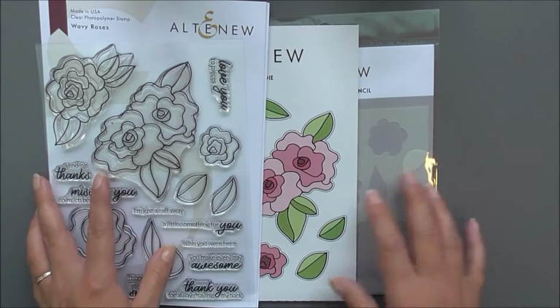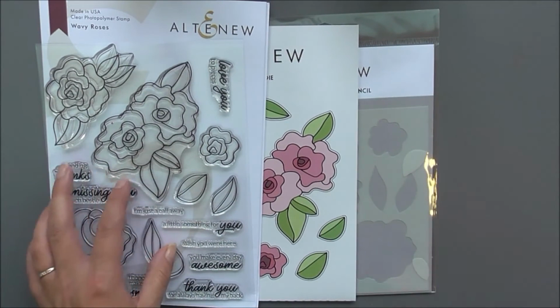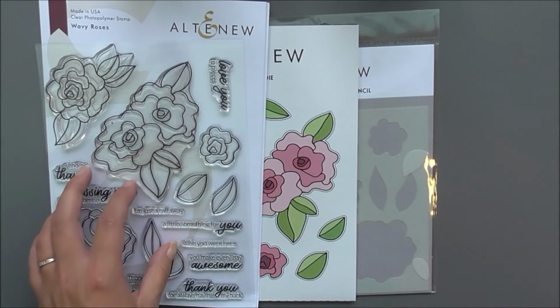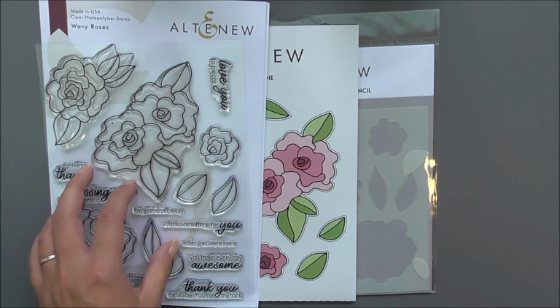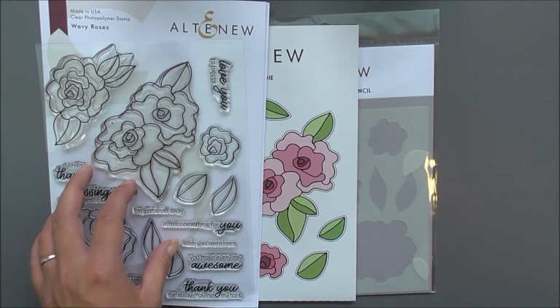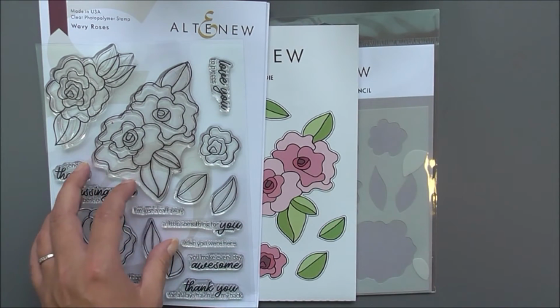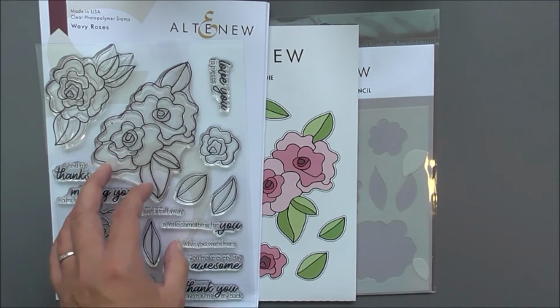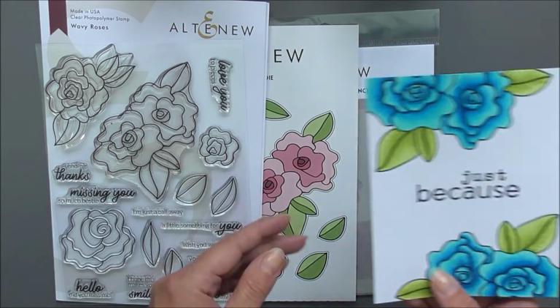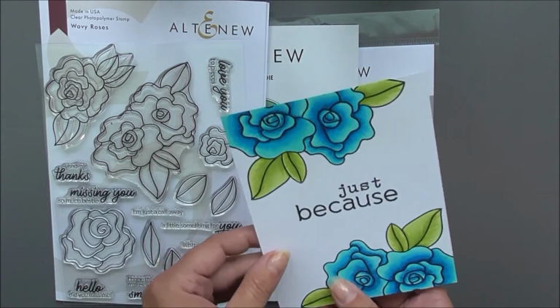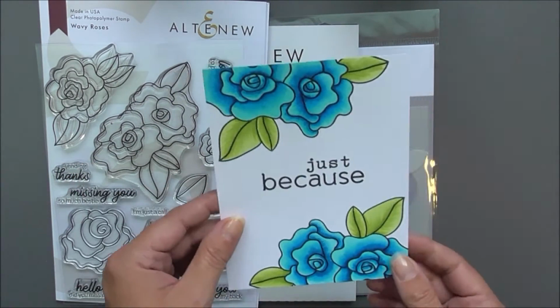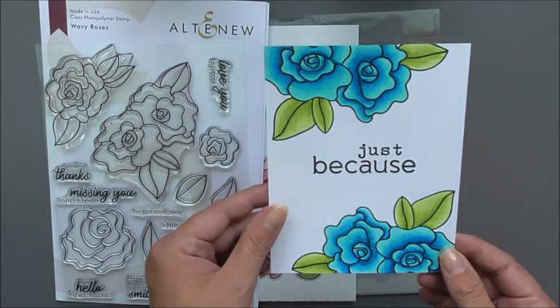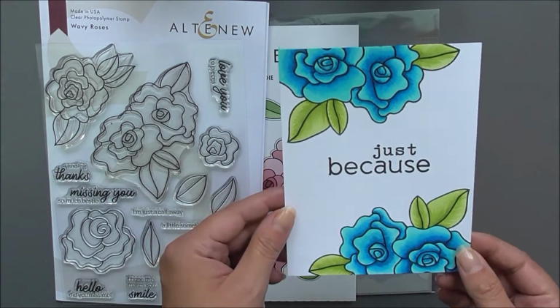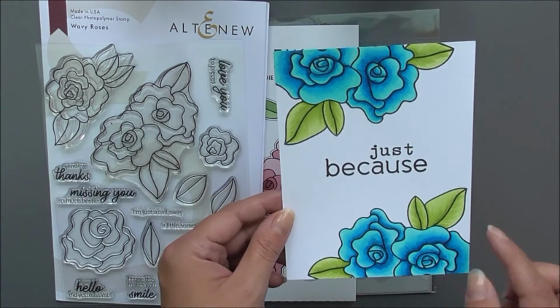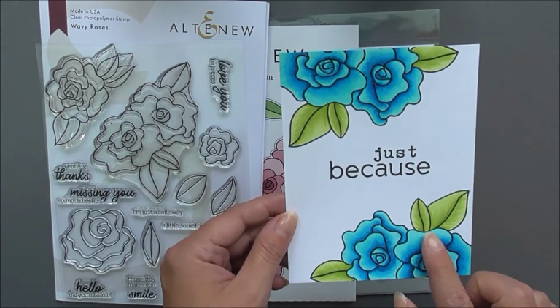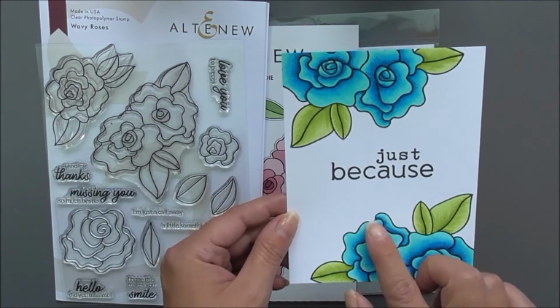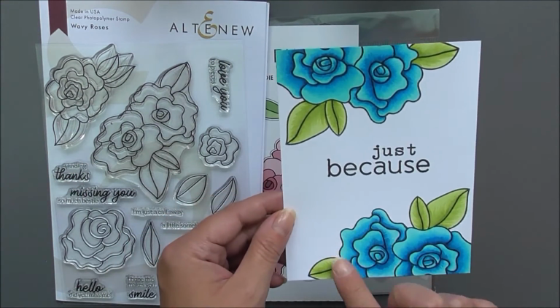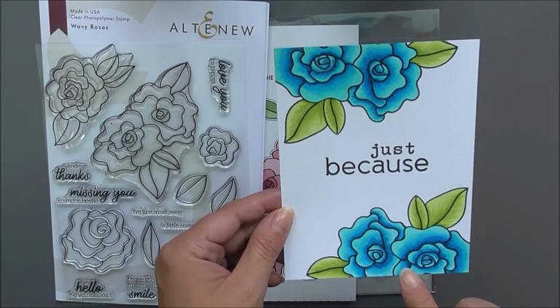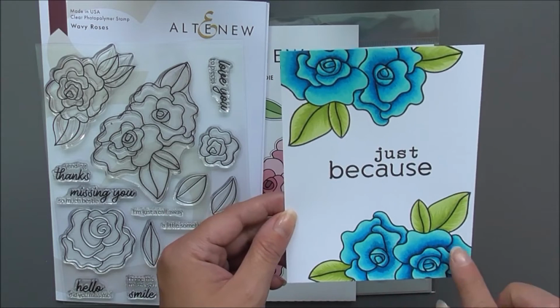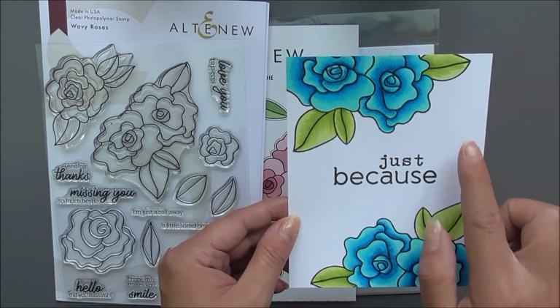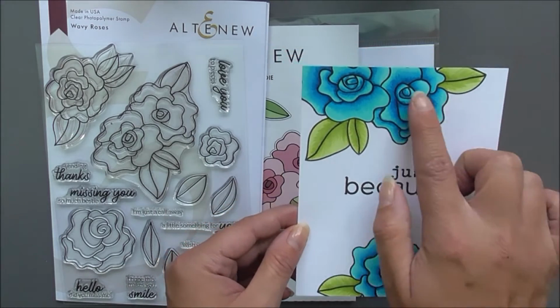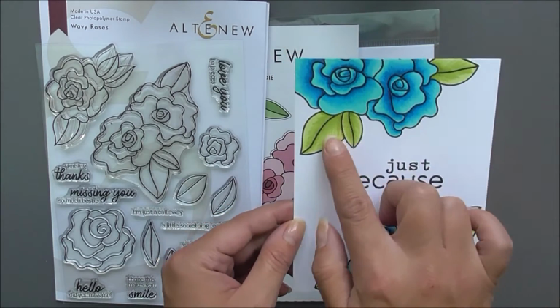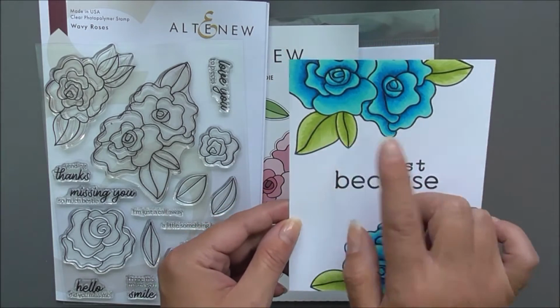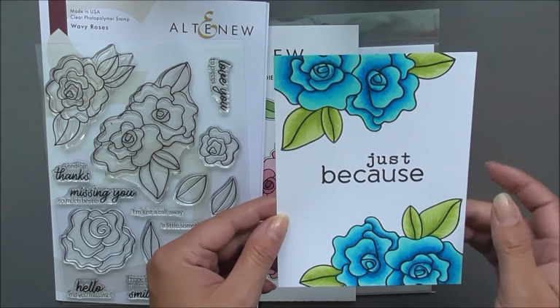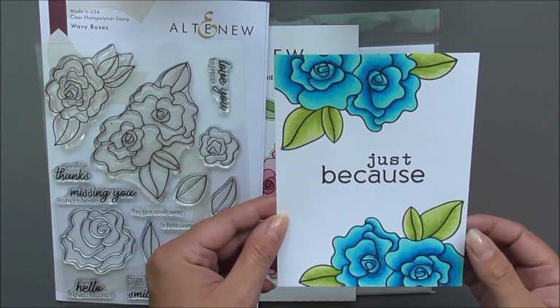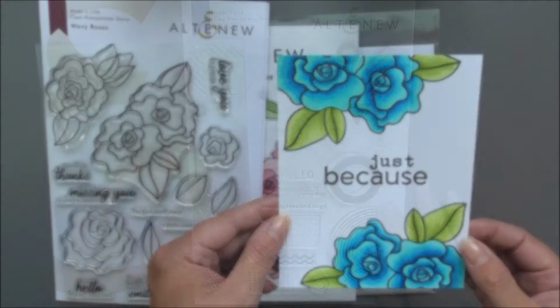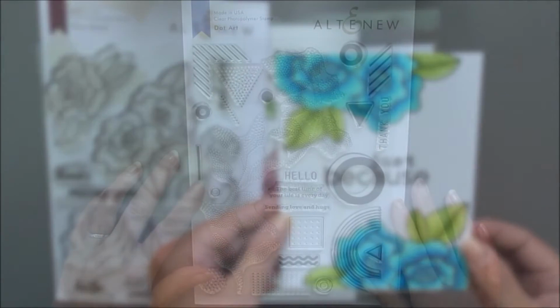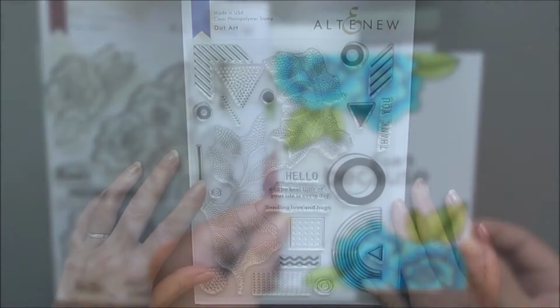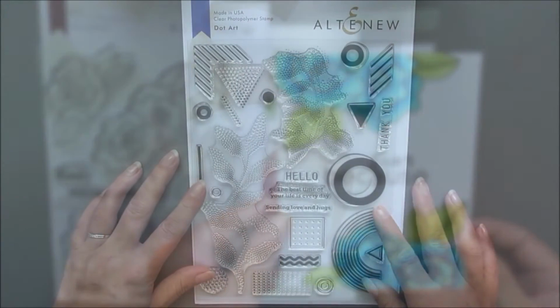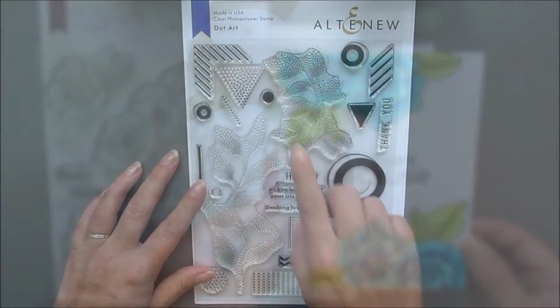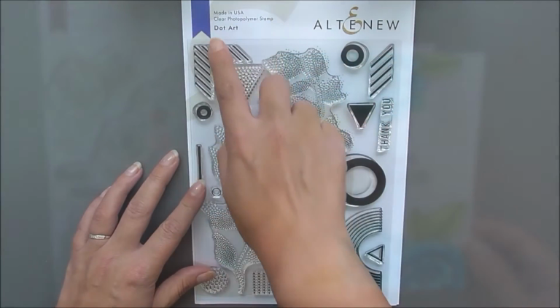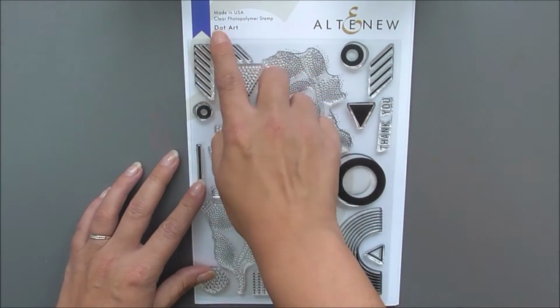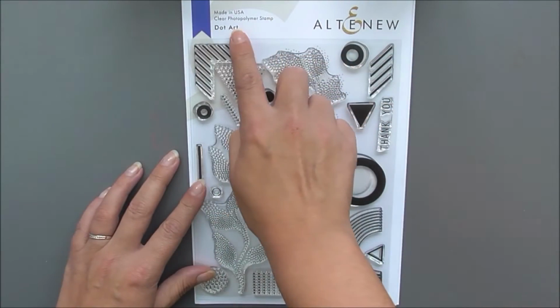I've just used this quite simply on a card — you can see I've just stamped it on the top and bottom and colored it with my artist markers.